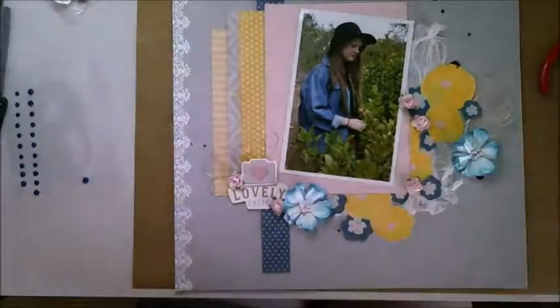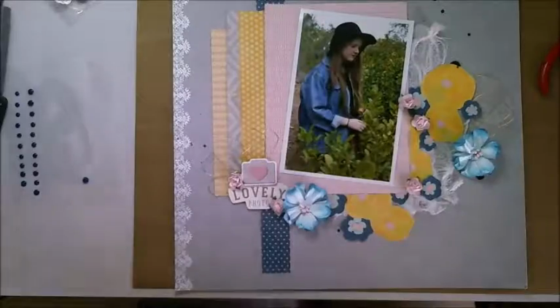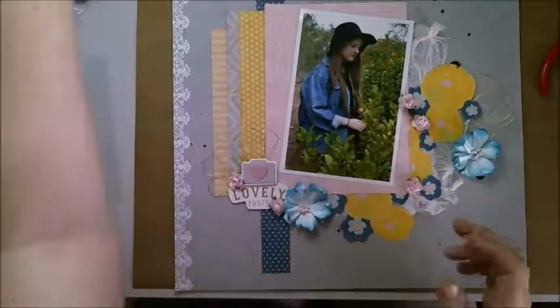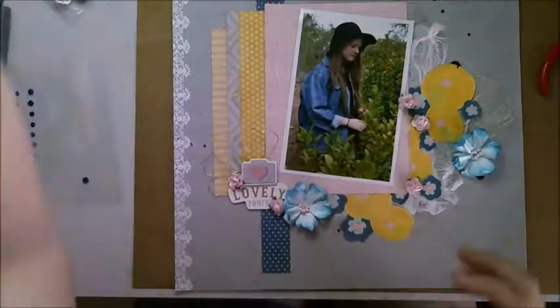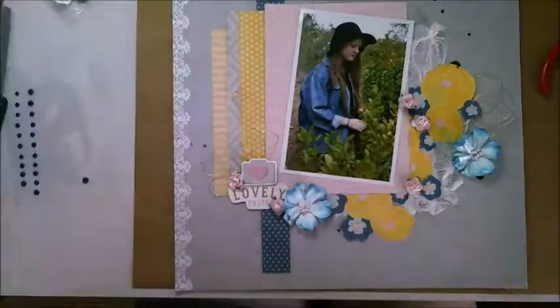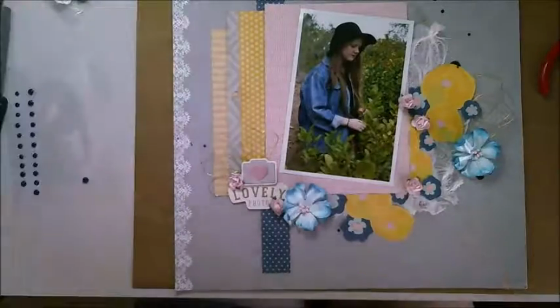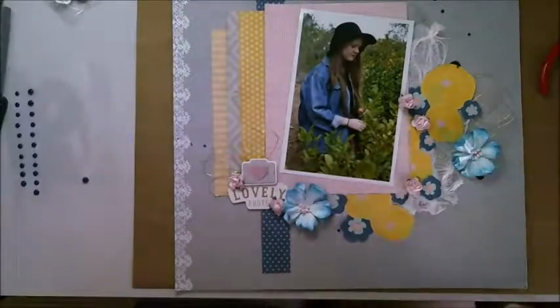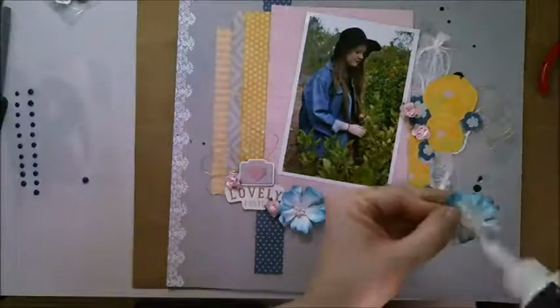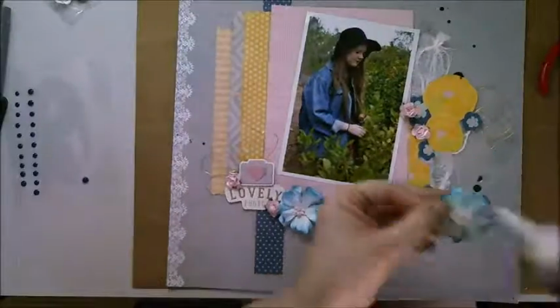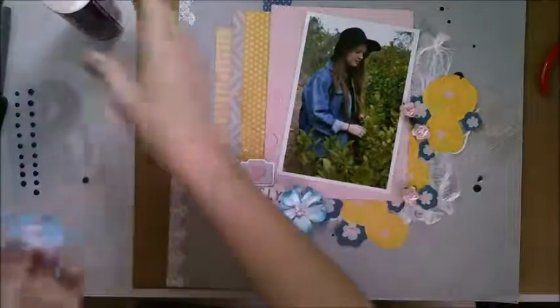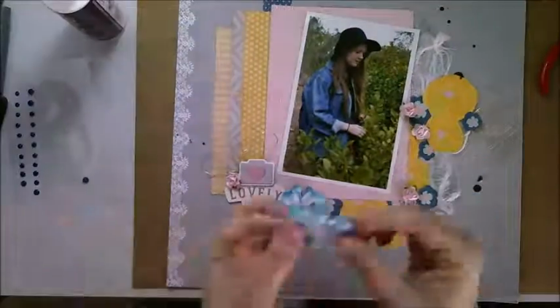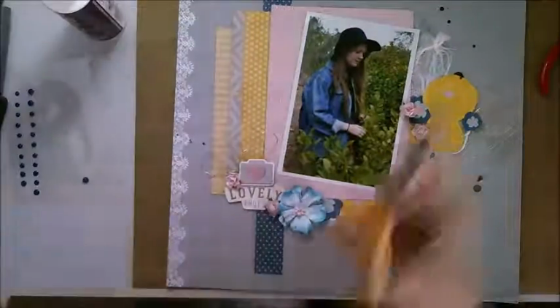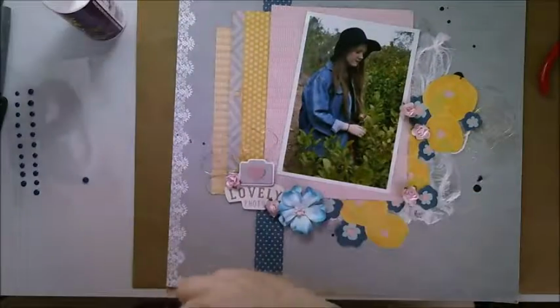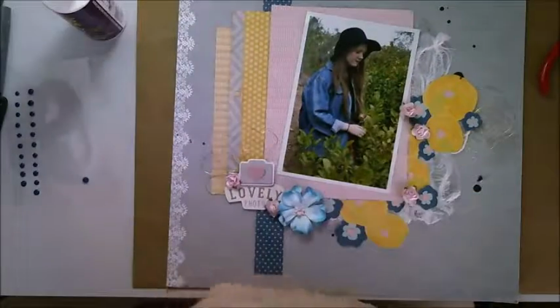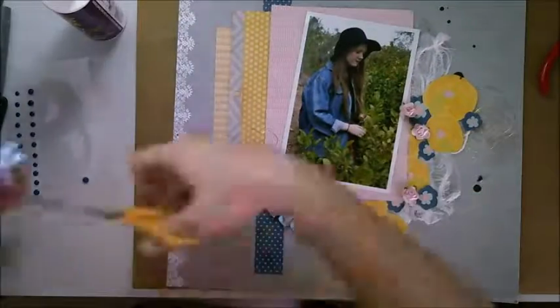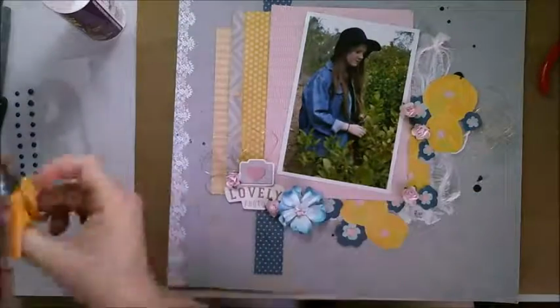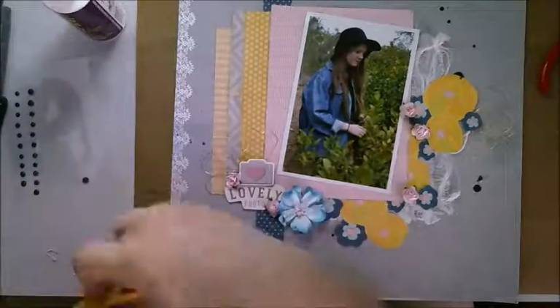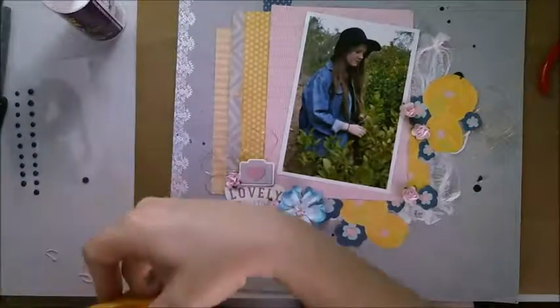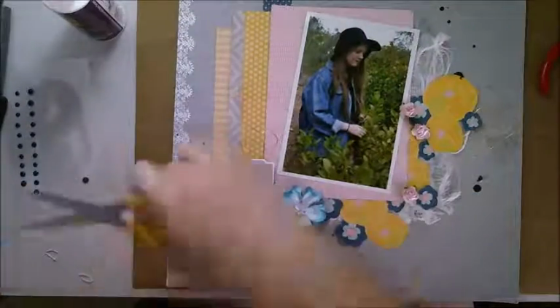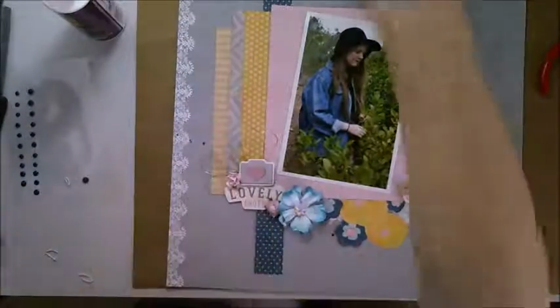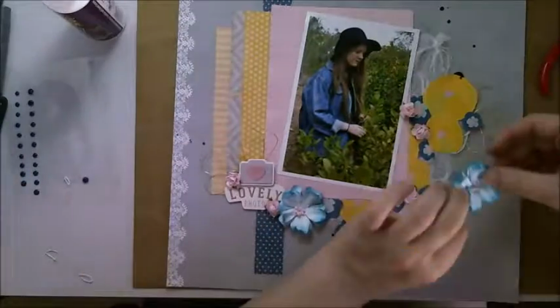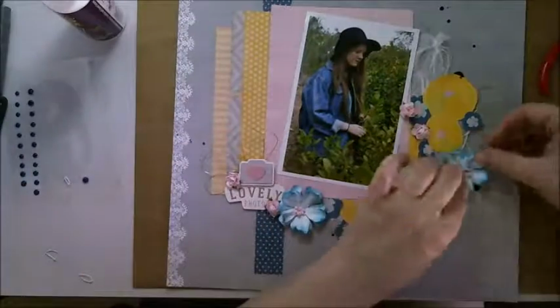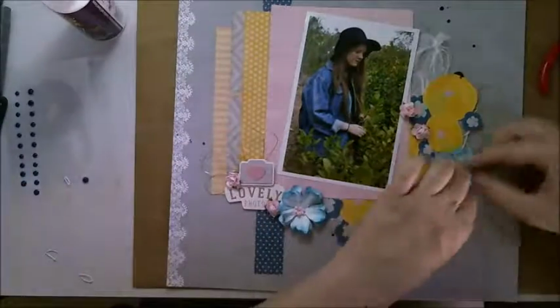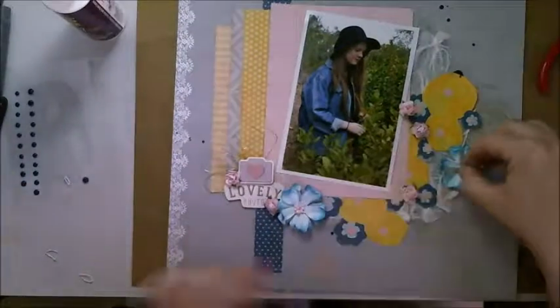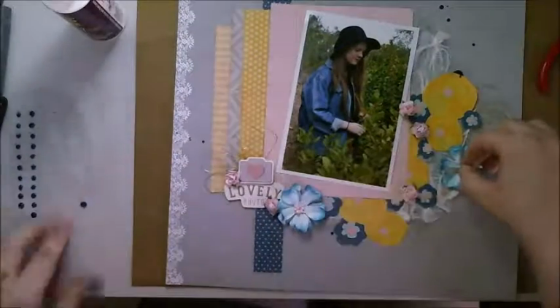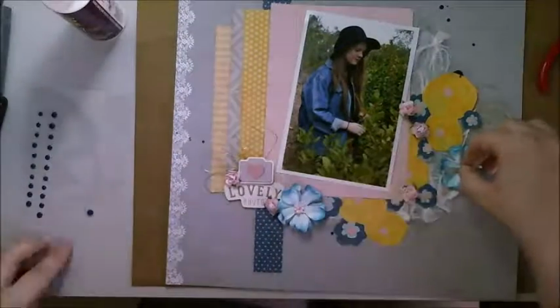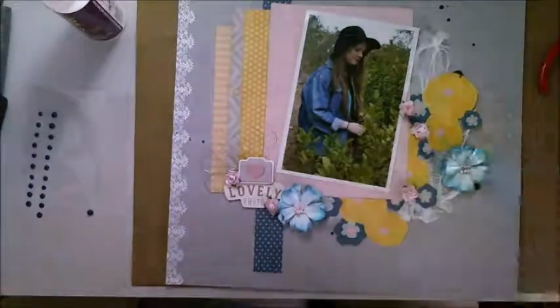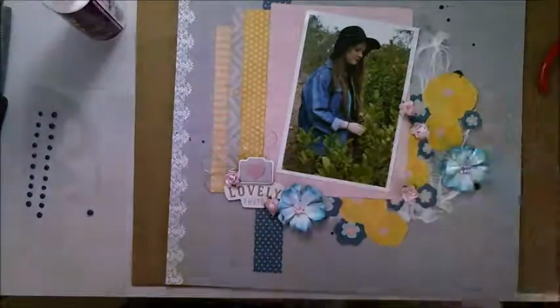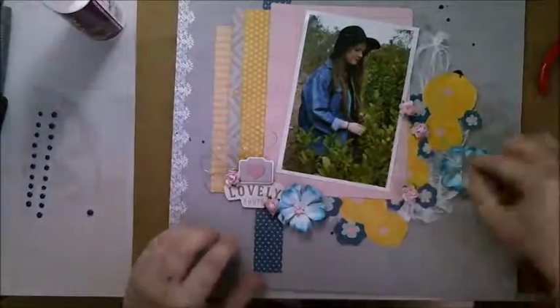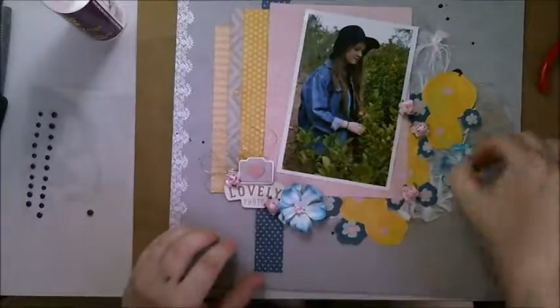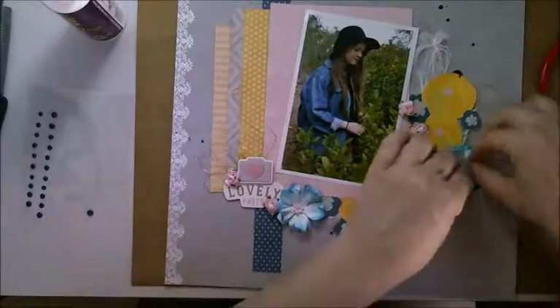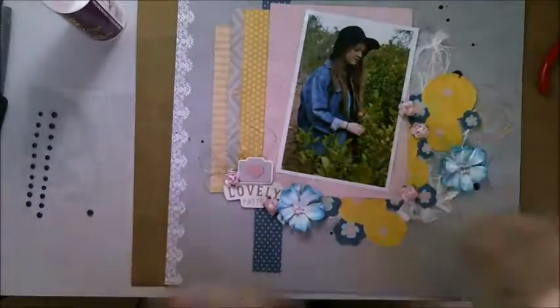There is my finished layout. I'm actually really happy with my end result. Thank you for watching.